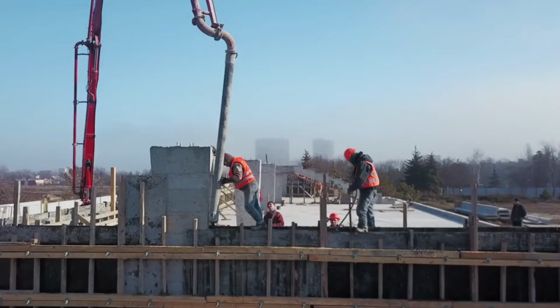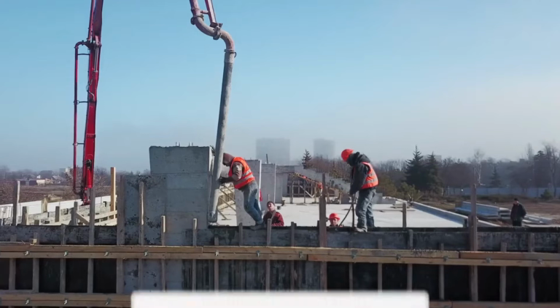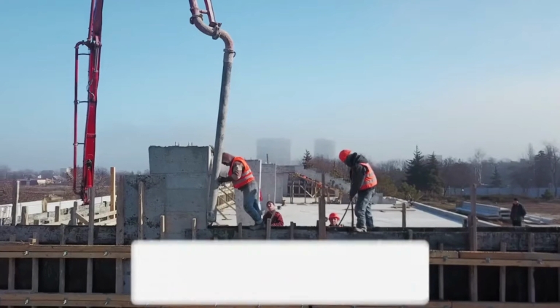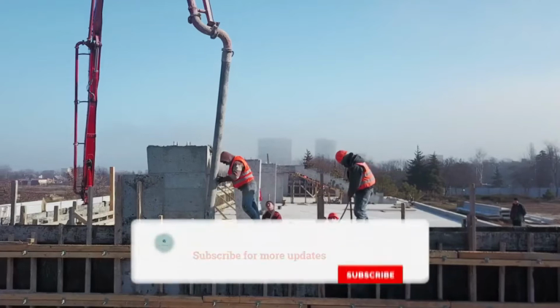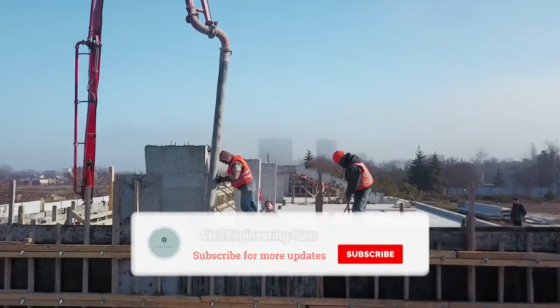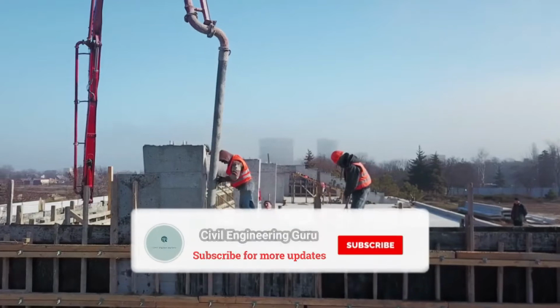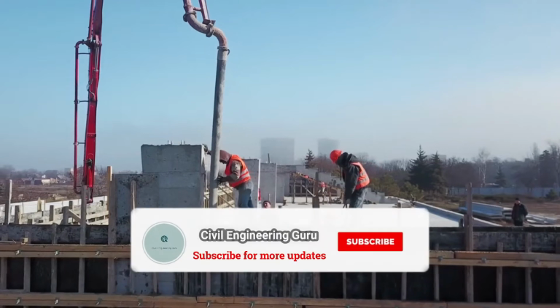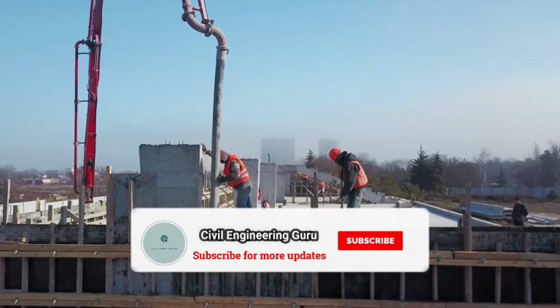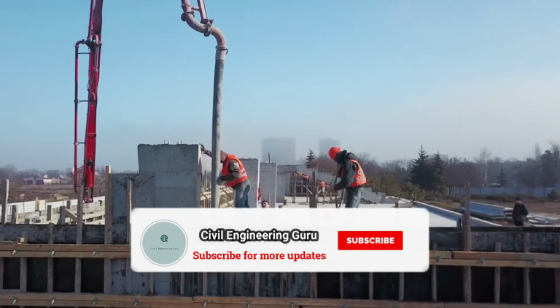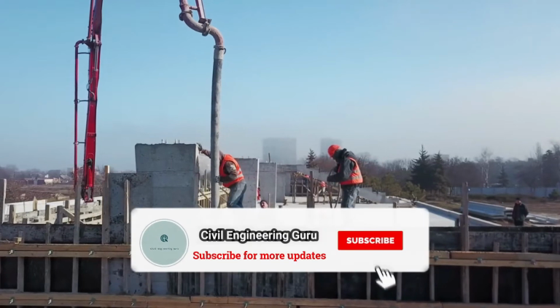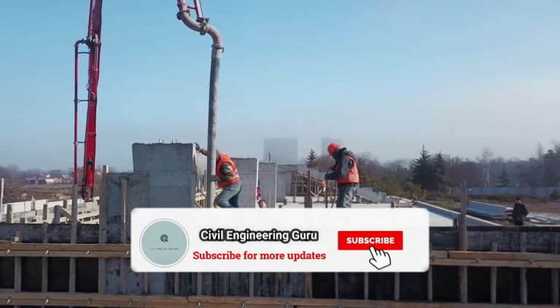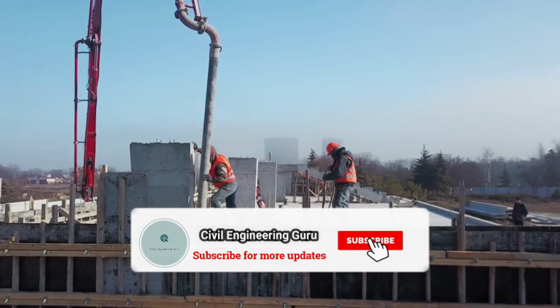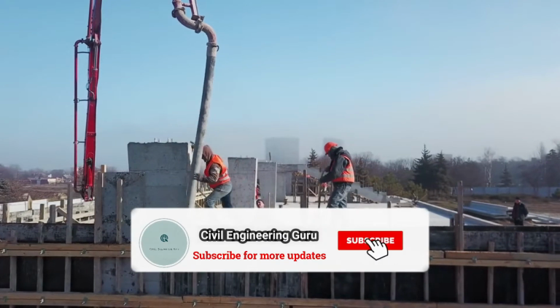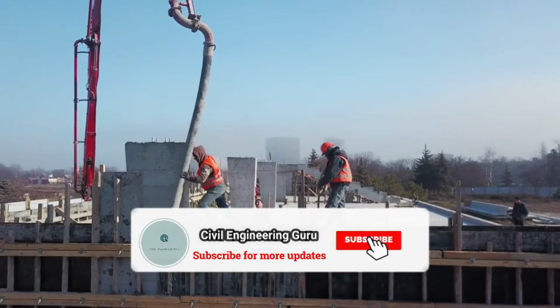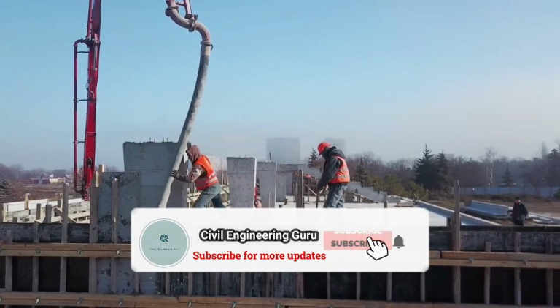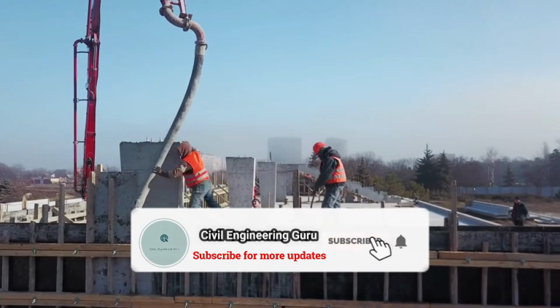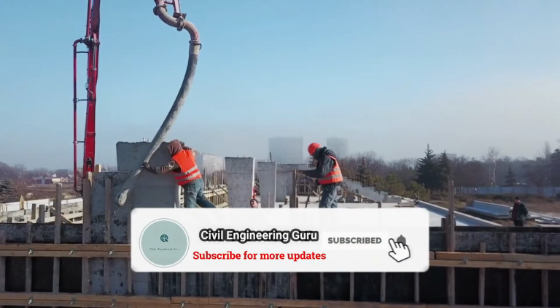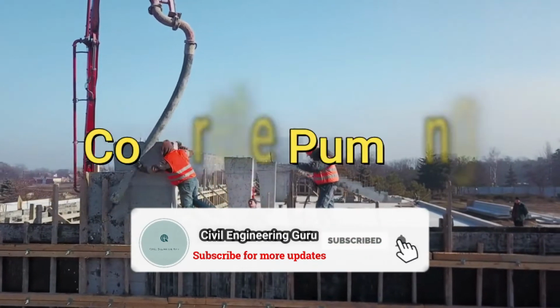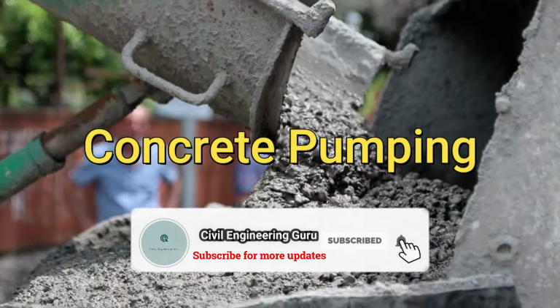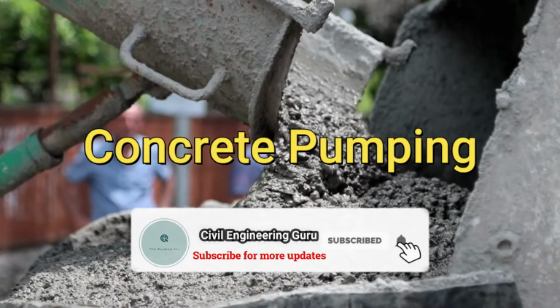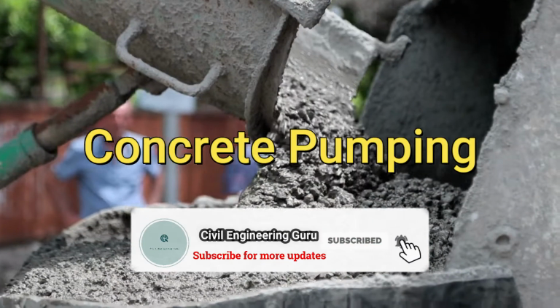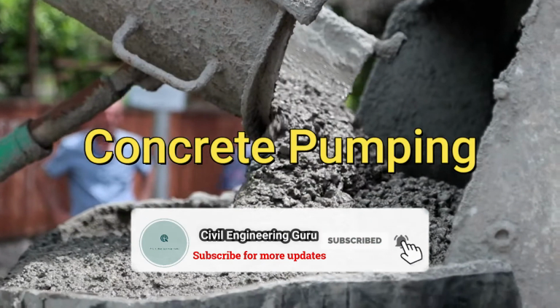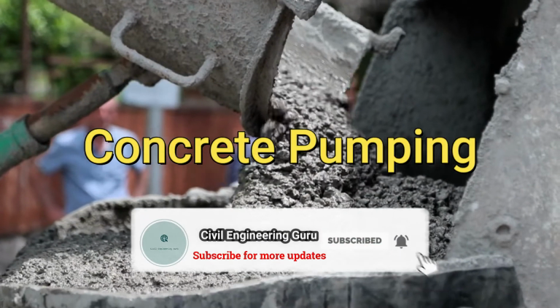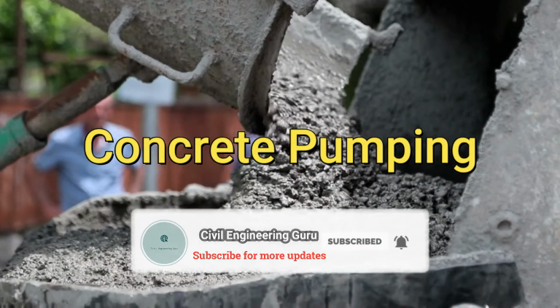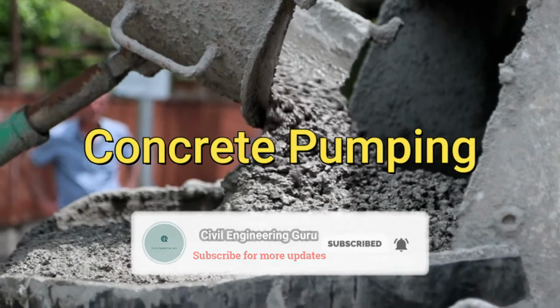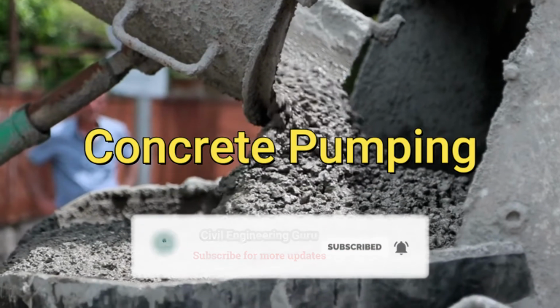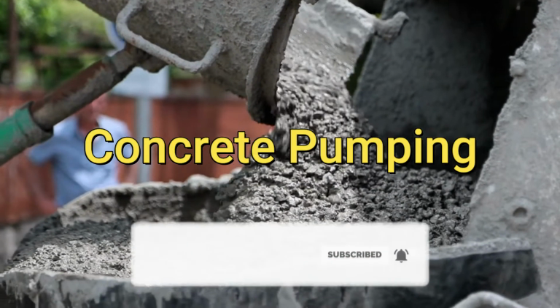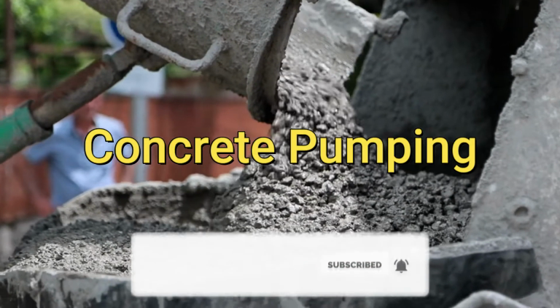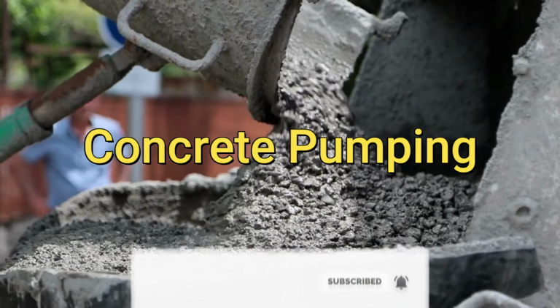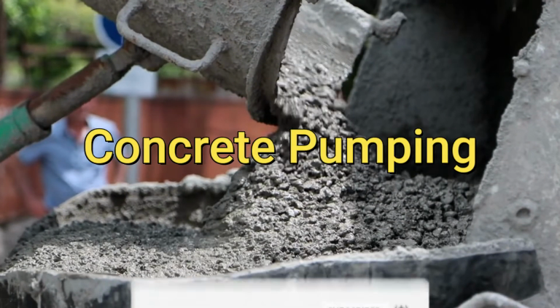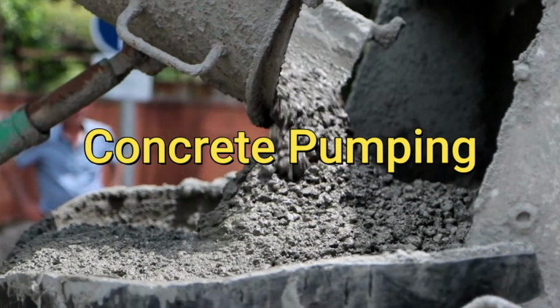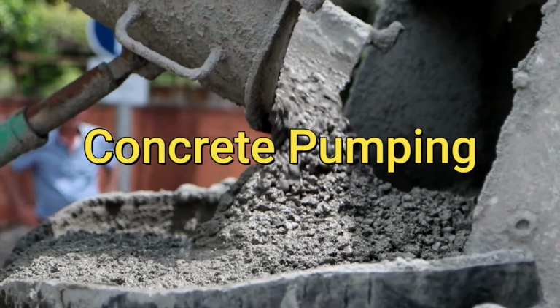Hey guys! Today our topic is: what is concrete pumping and how does it work?